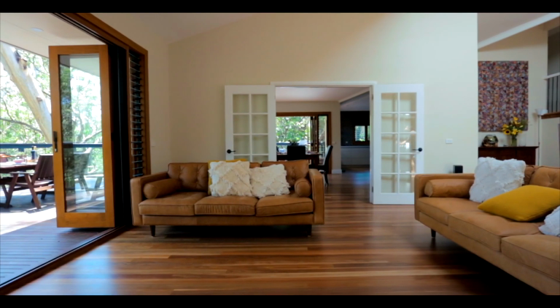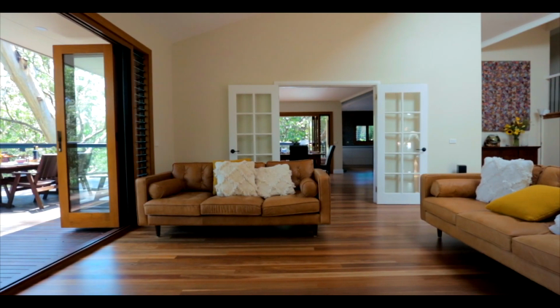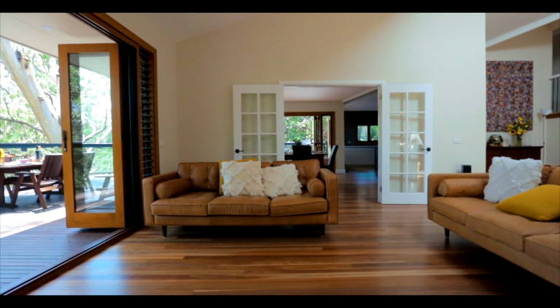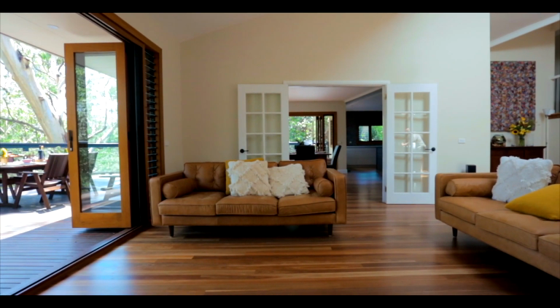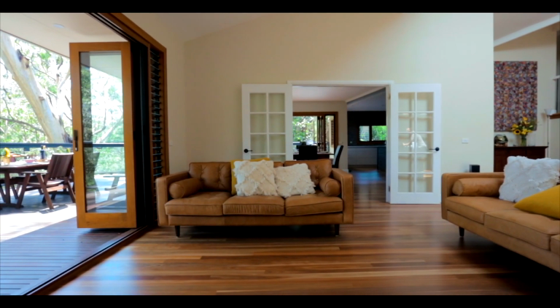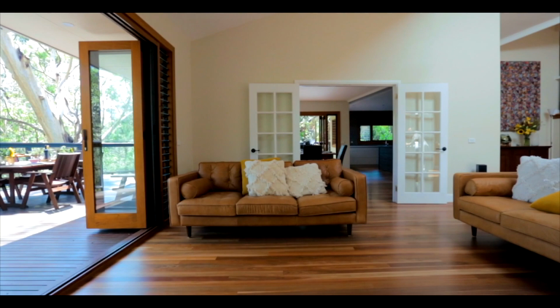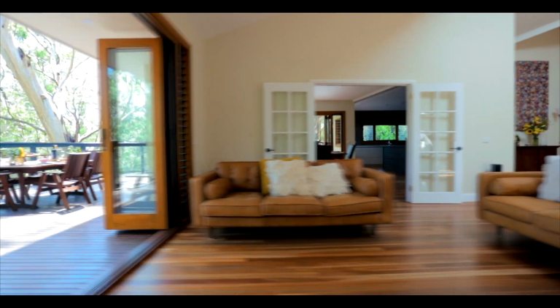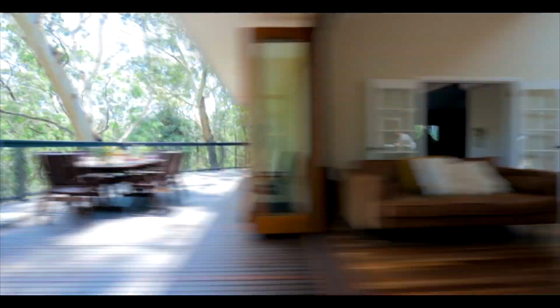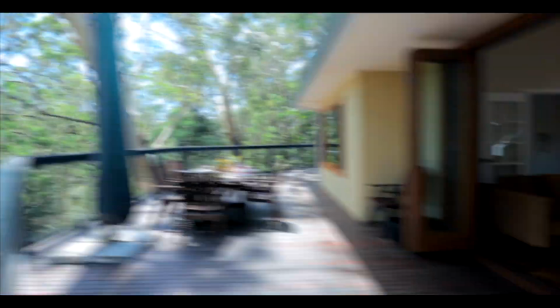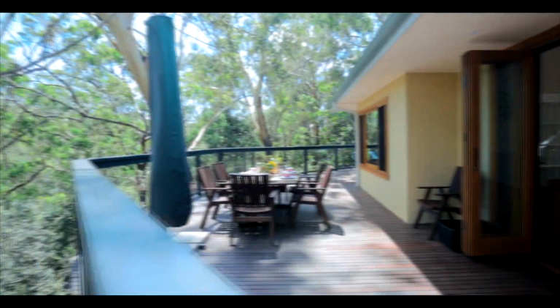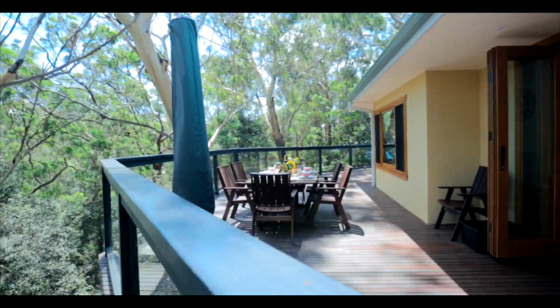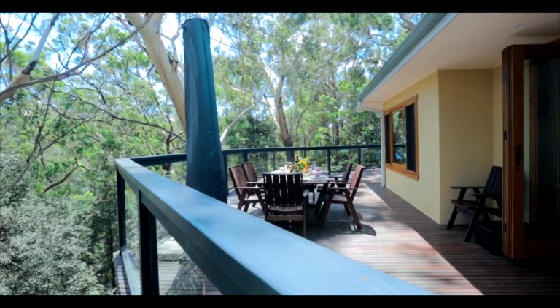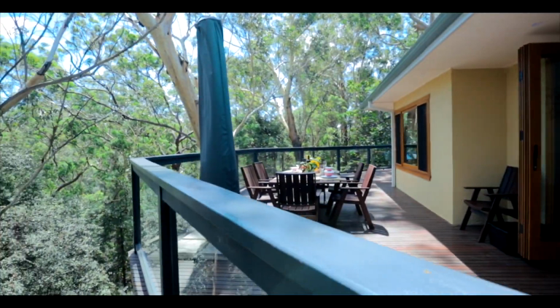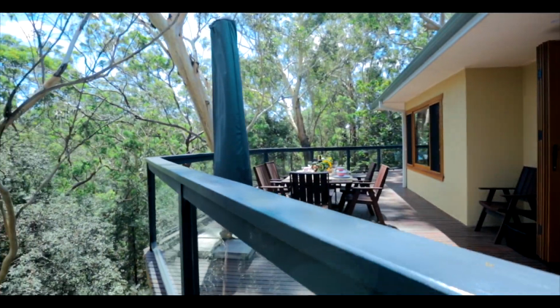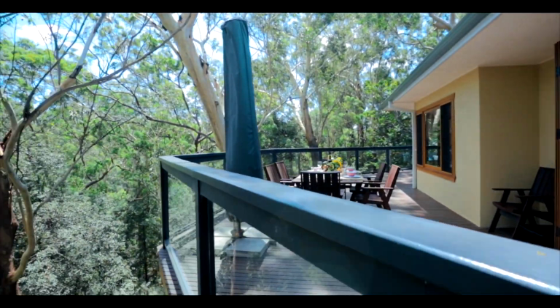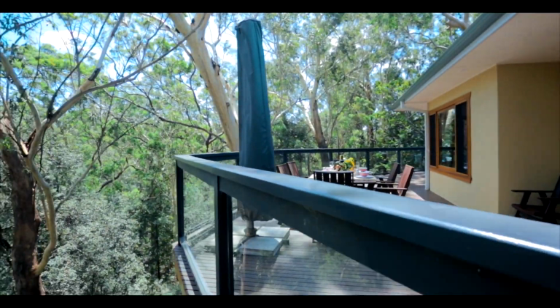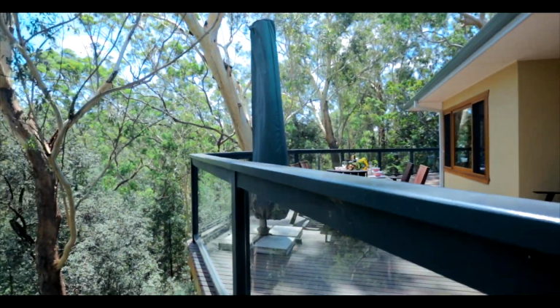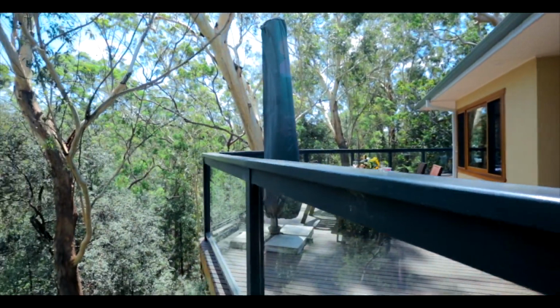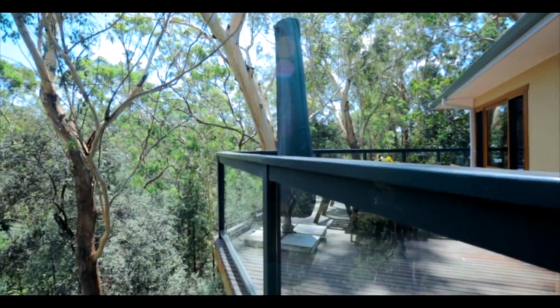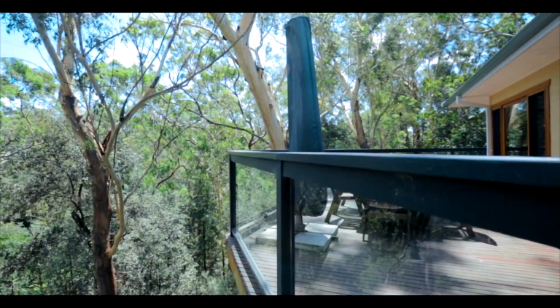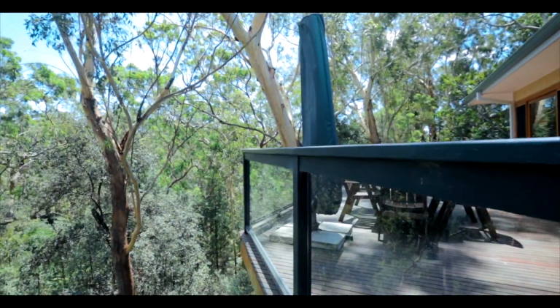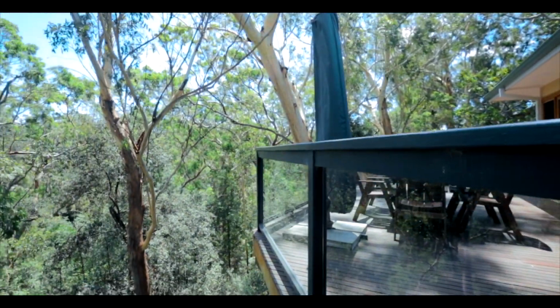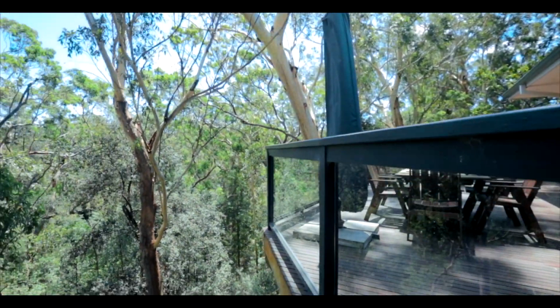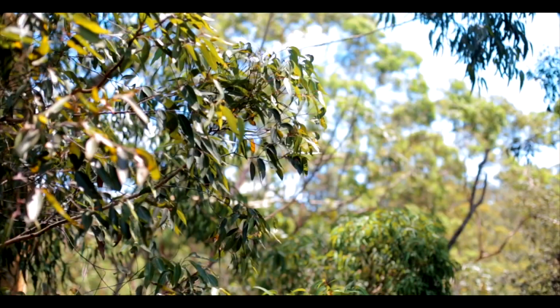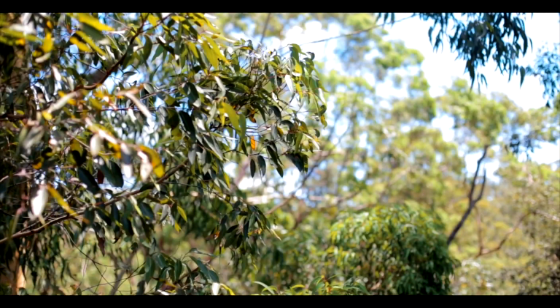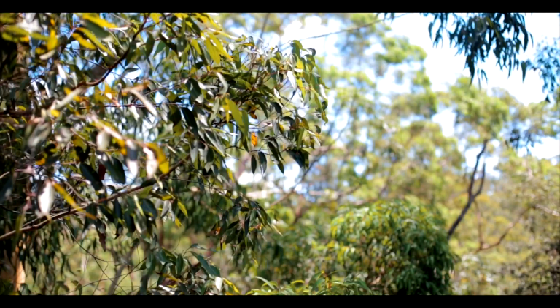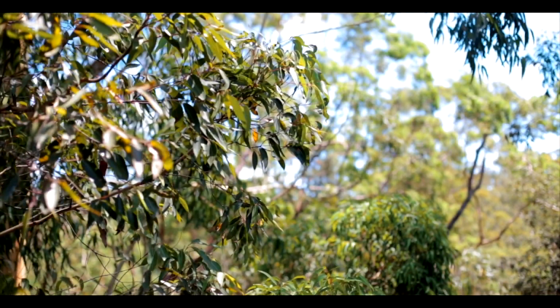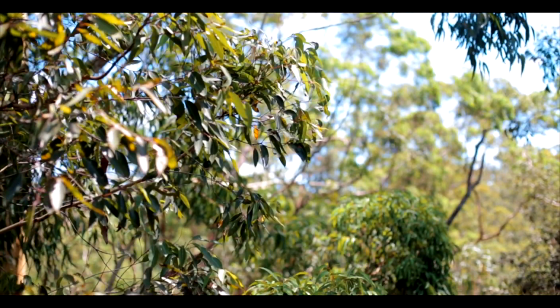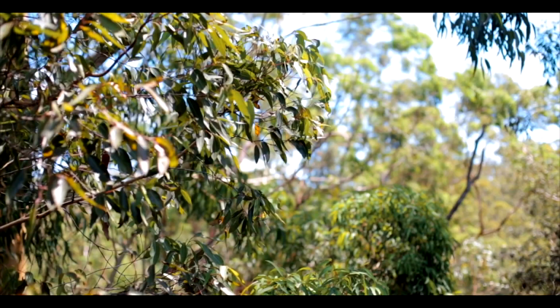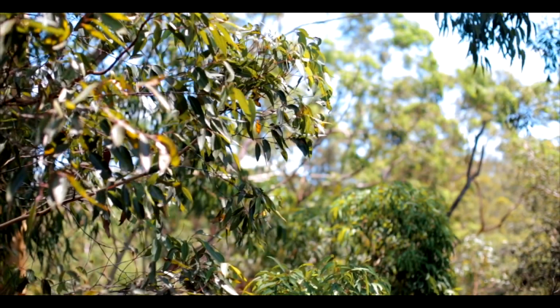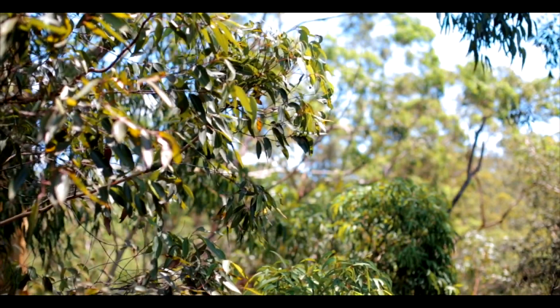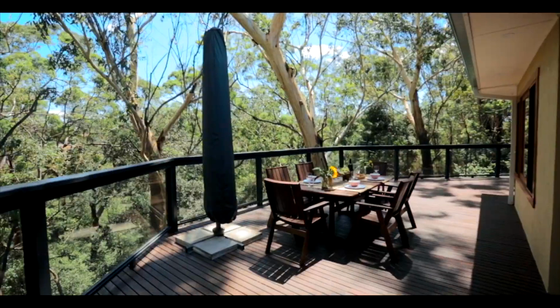The dual full-length balconies place you high amongst the treetops where you can commune with nature while entertaining under cover.